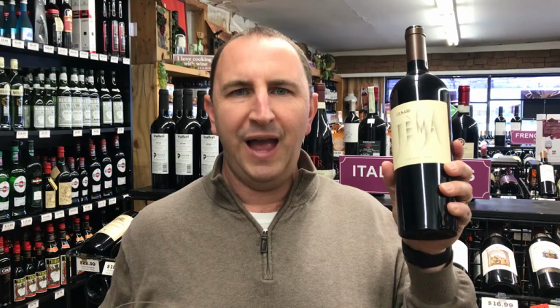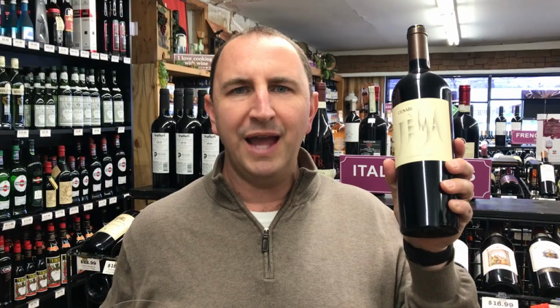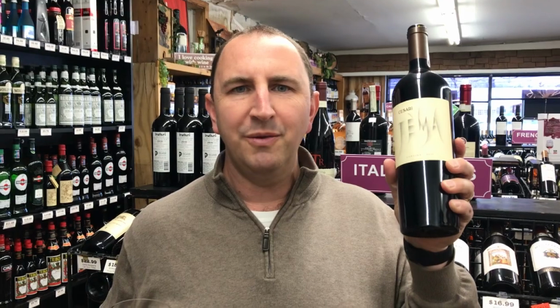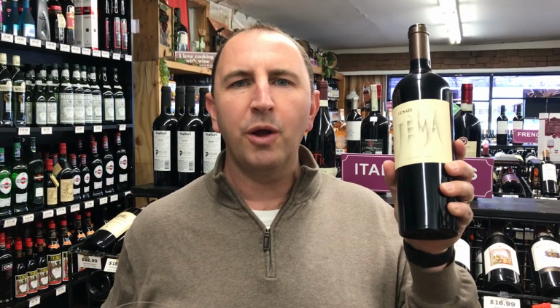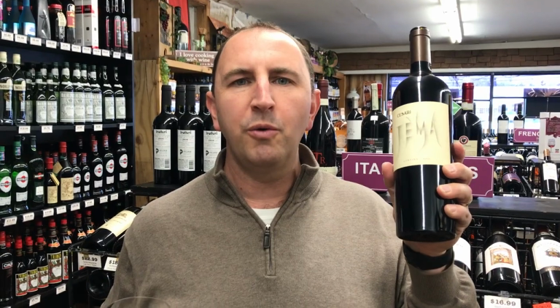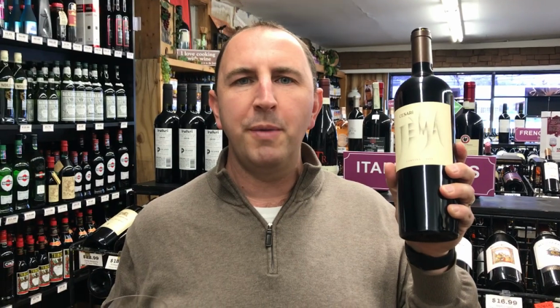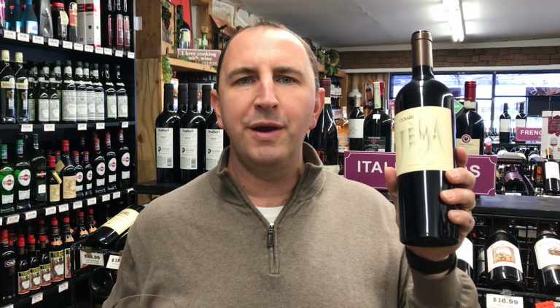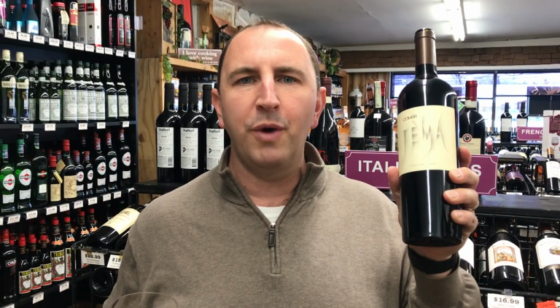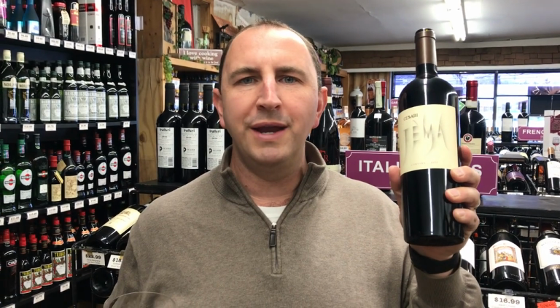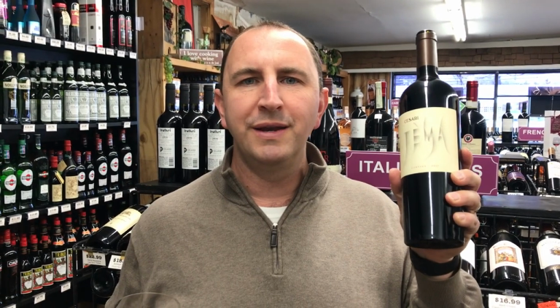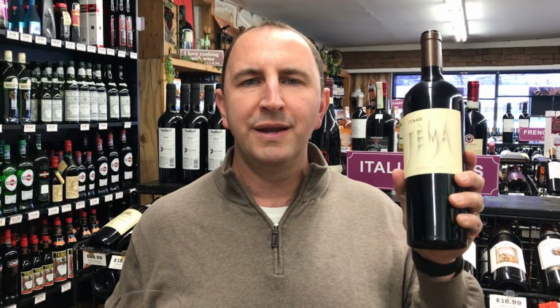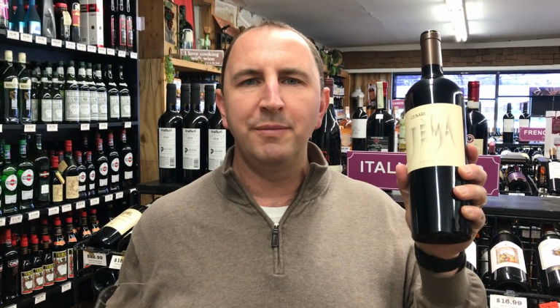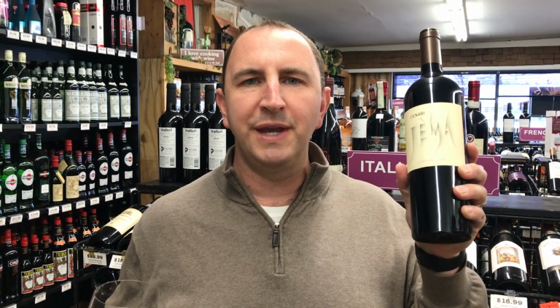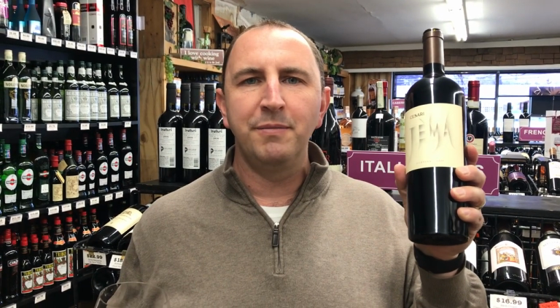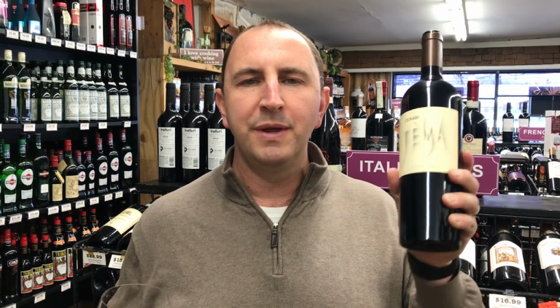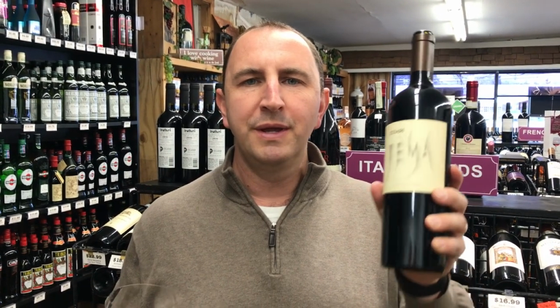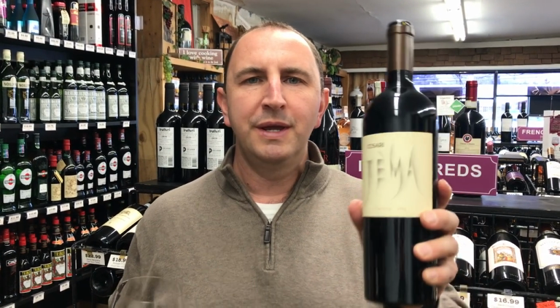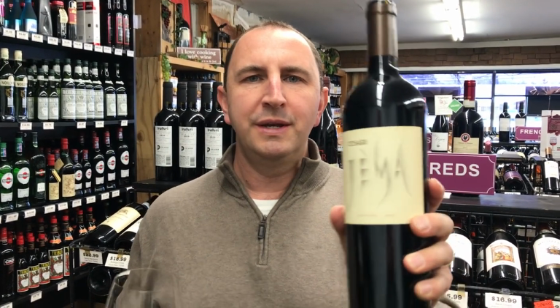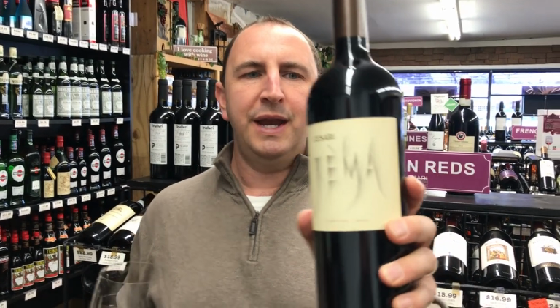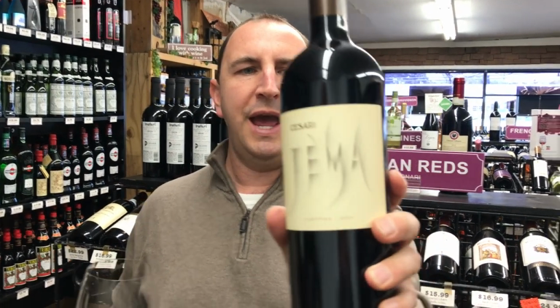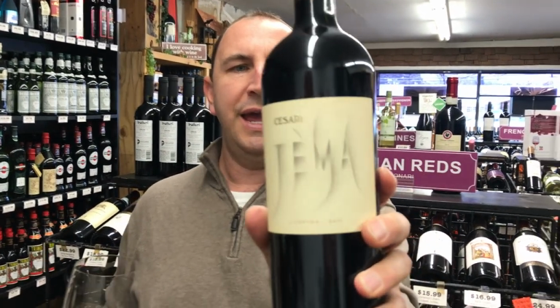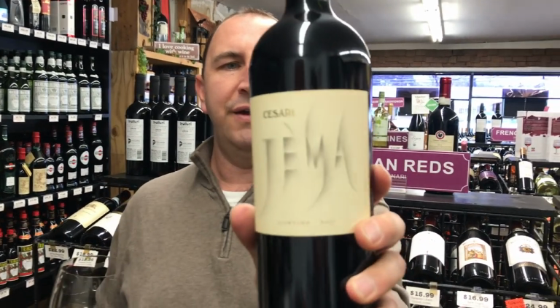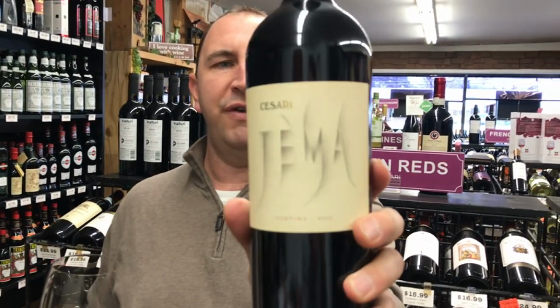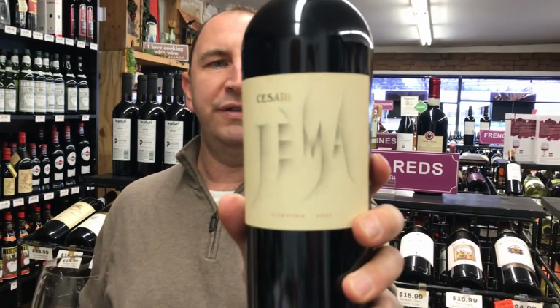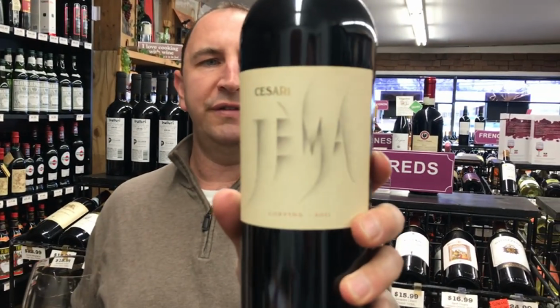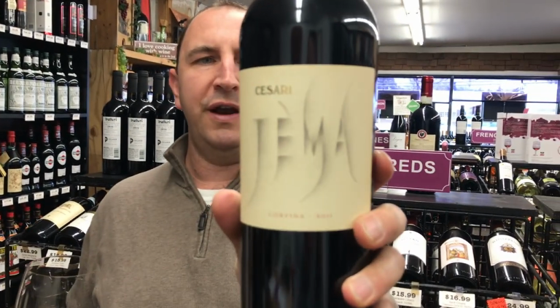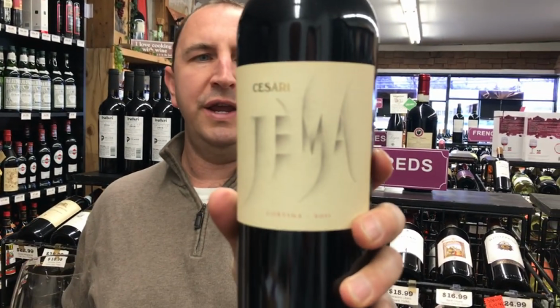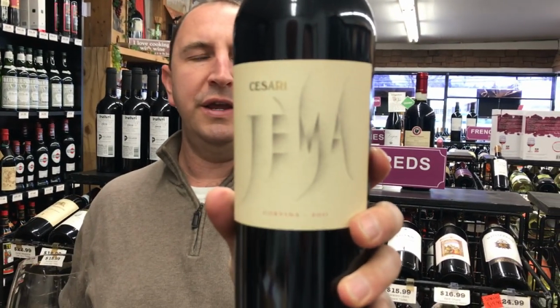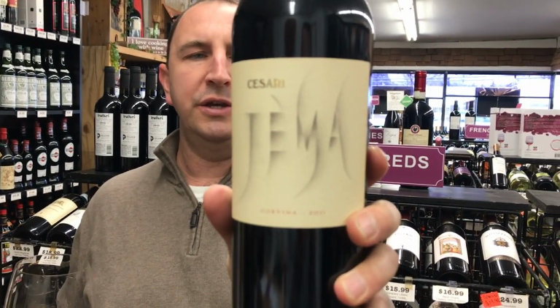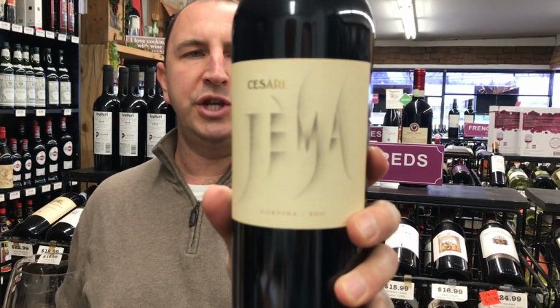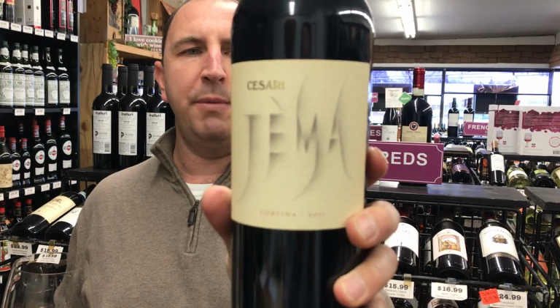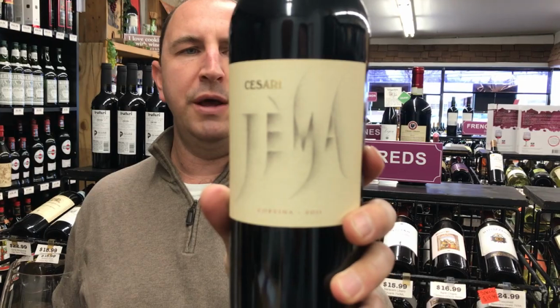Hi! Welcome to One Minute of Wine. I'm Tim. Today I have Cesare Gemma.